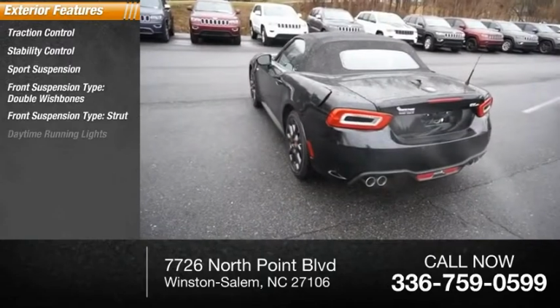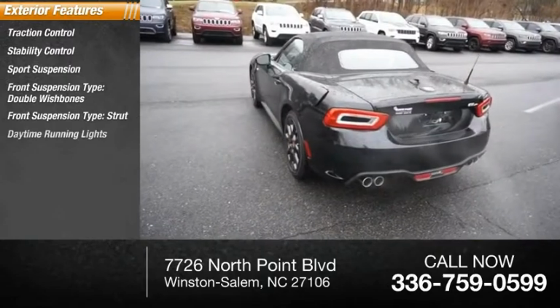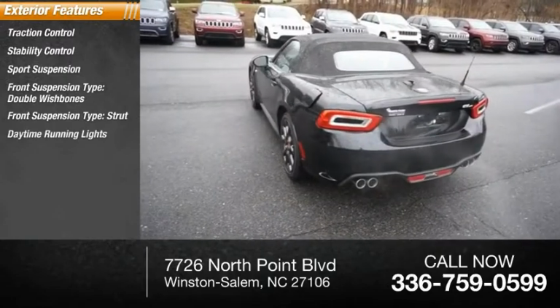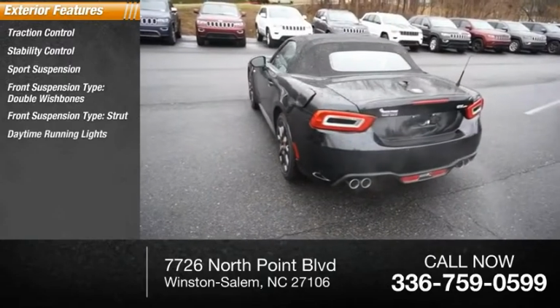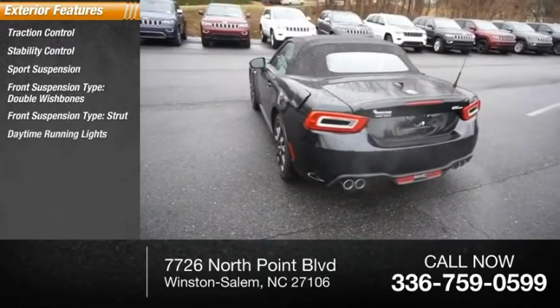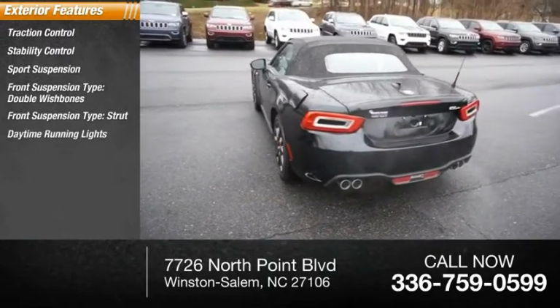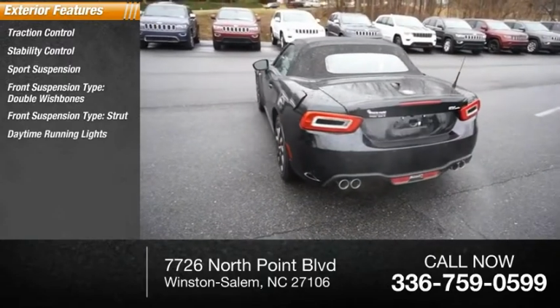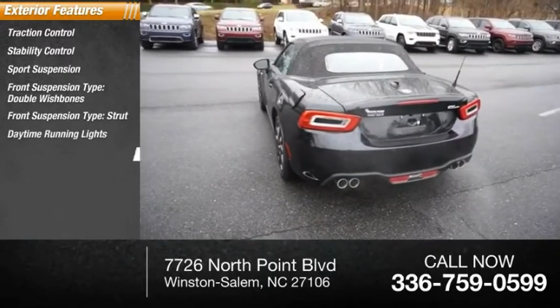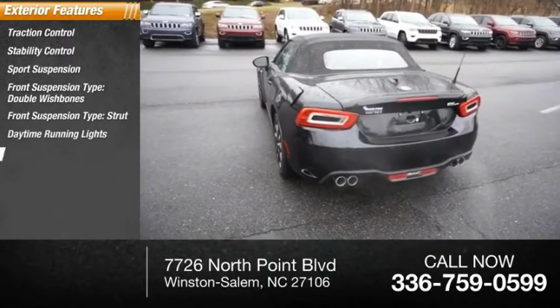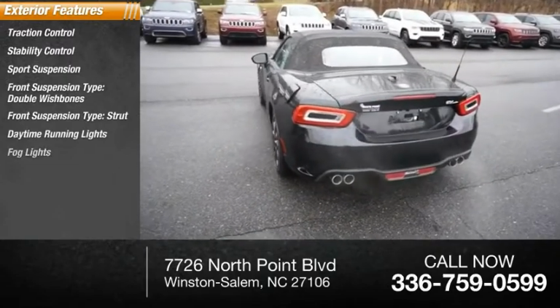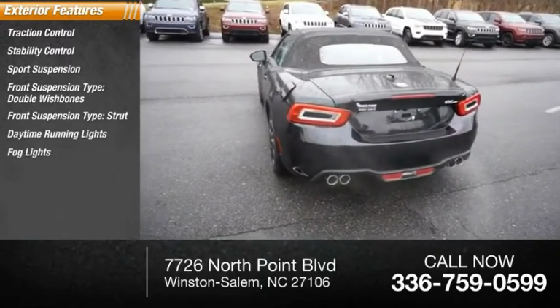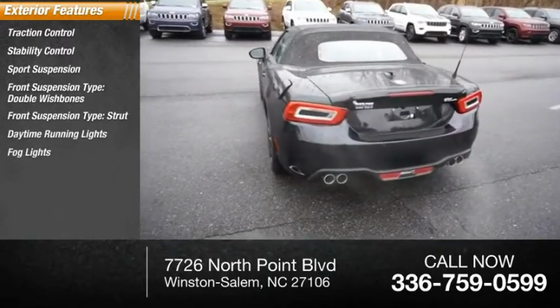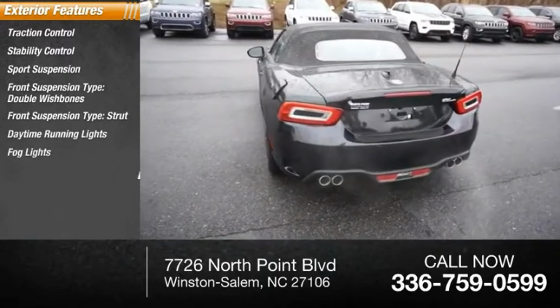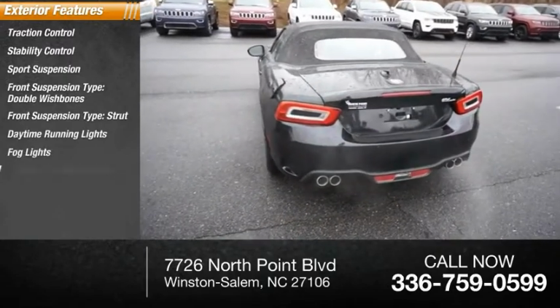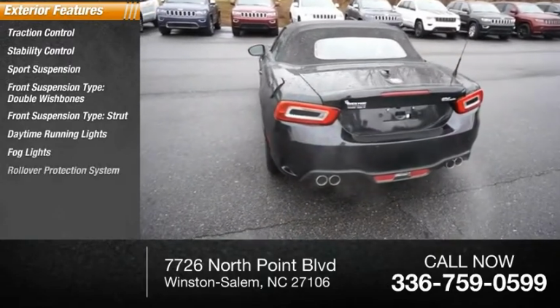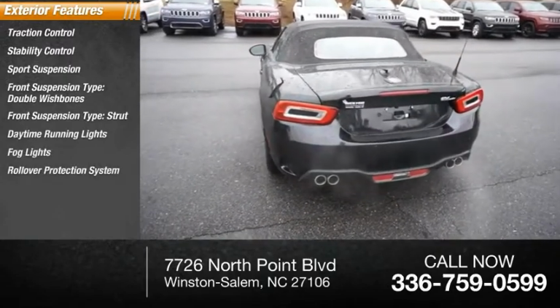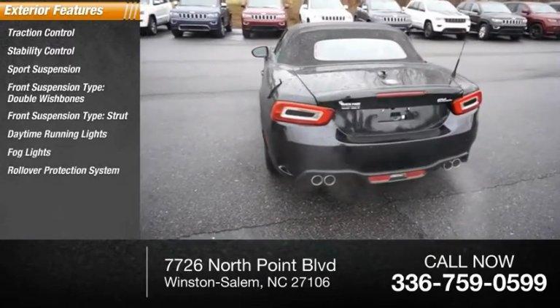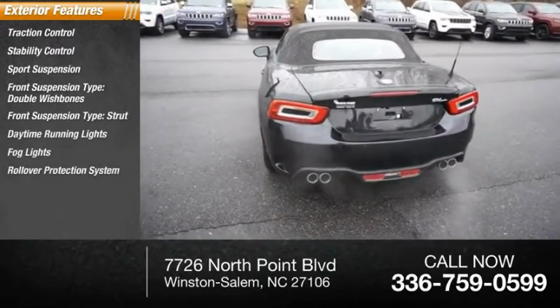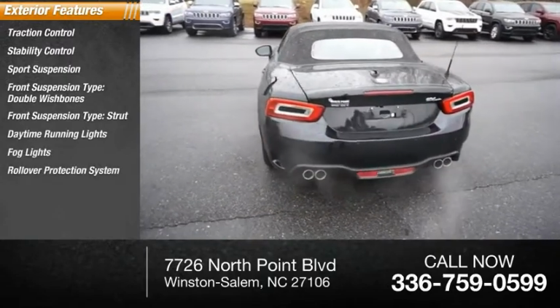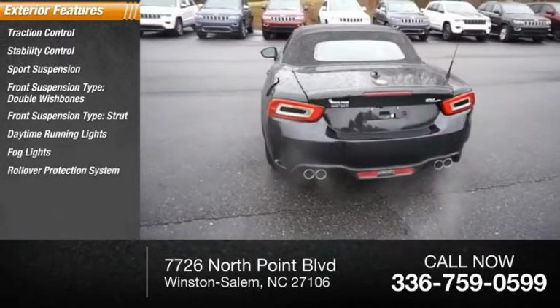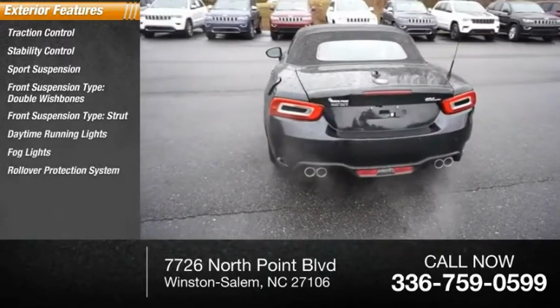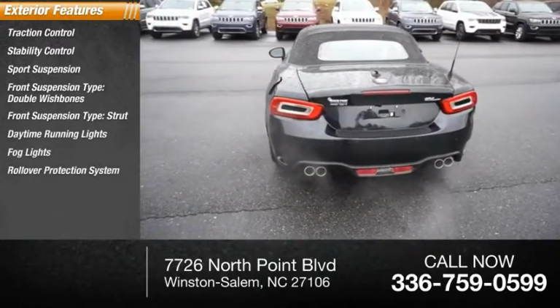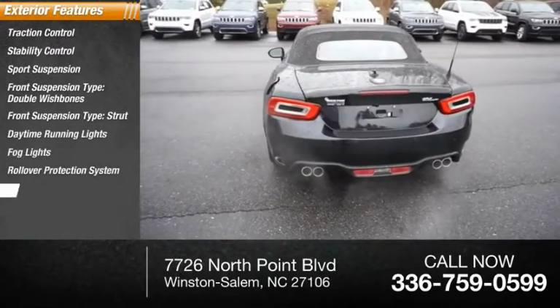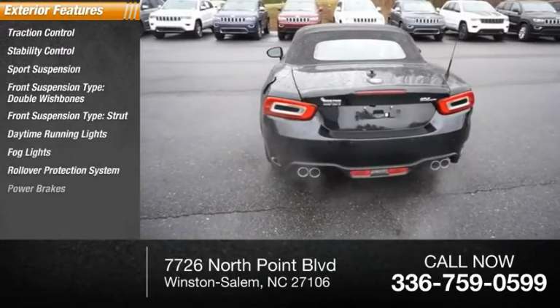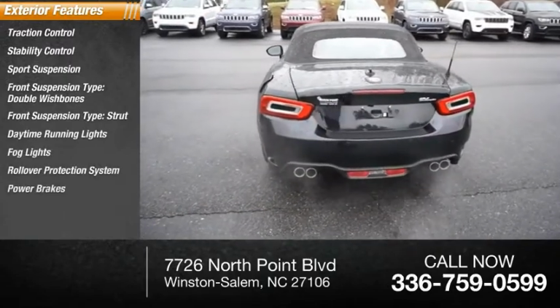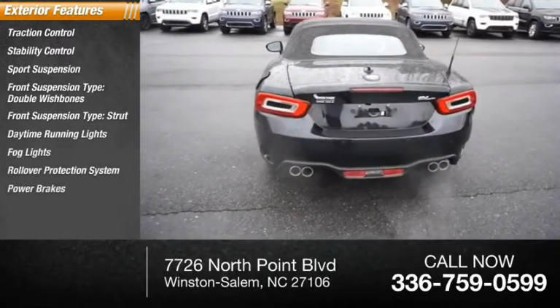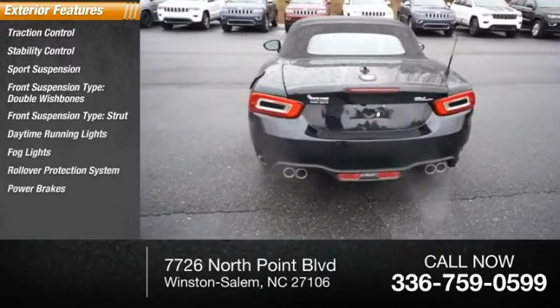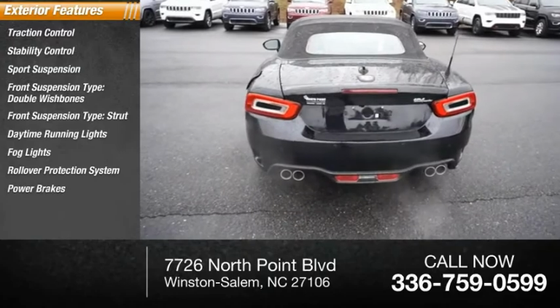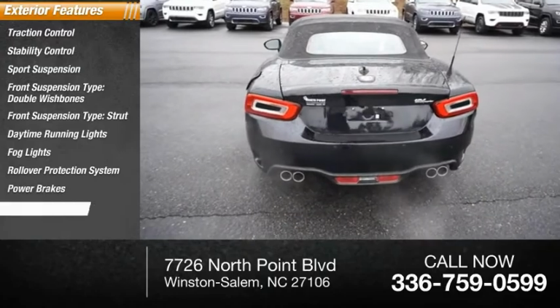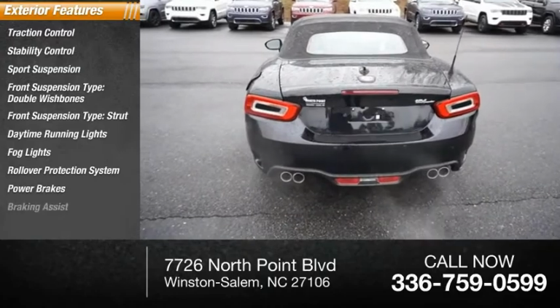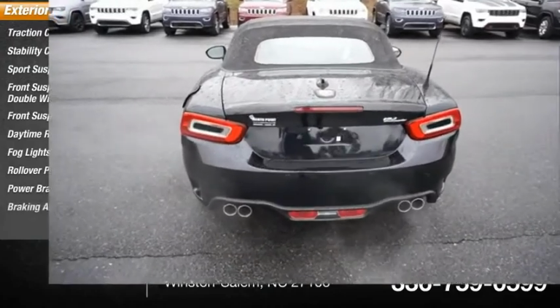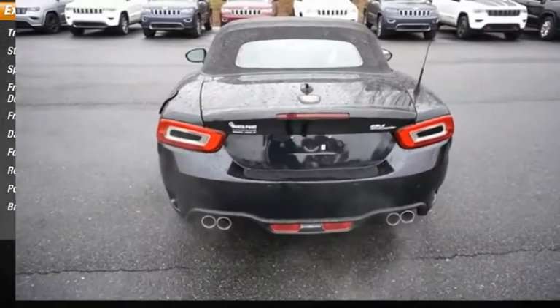Daytime running lights, fog lights, rollover protection system, power brakes, braking assist.